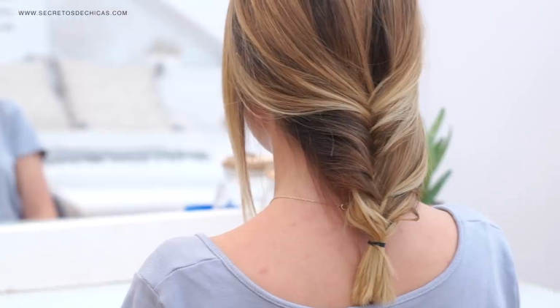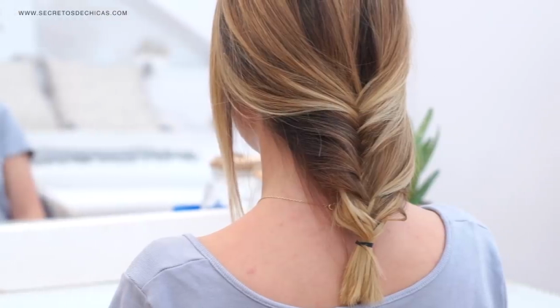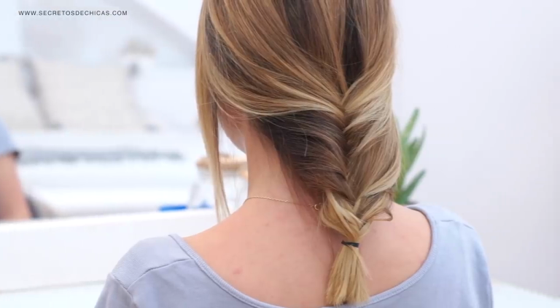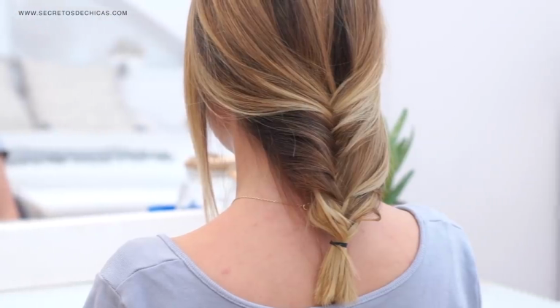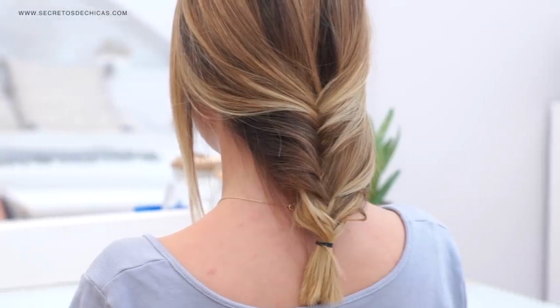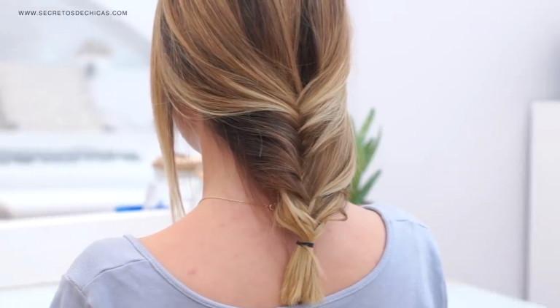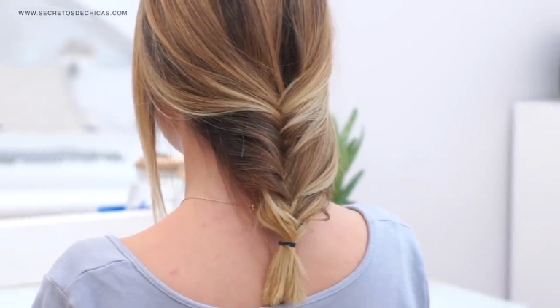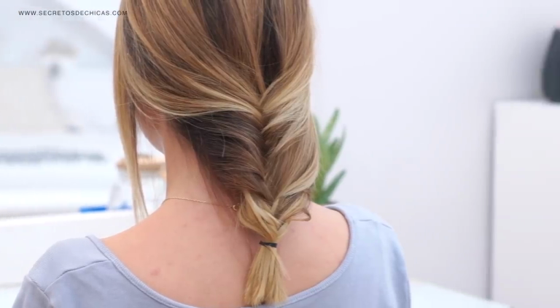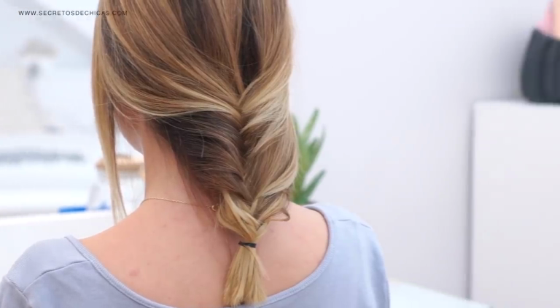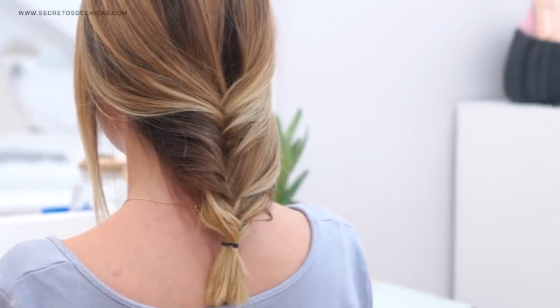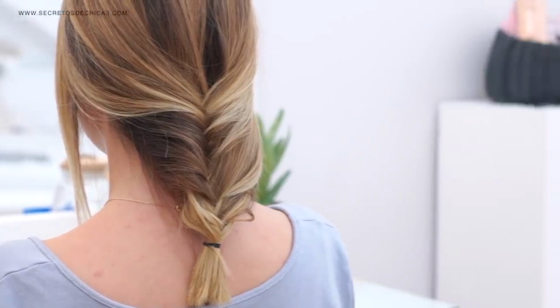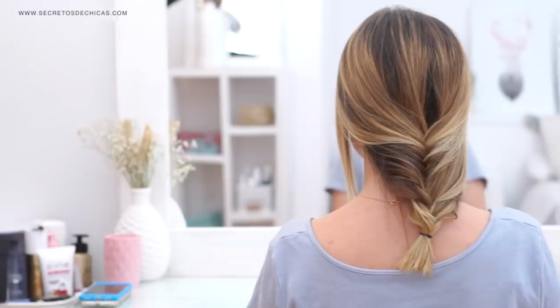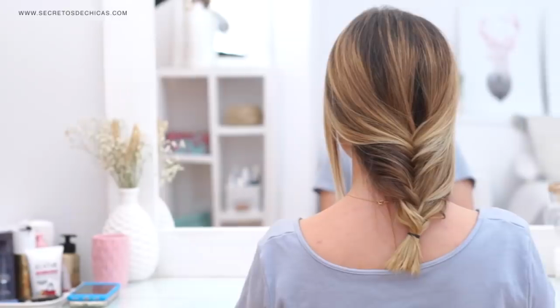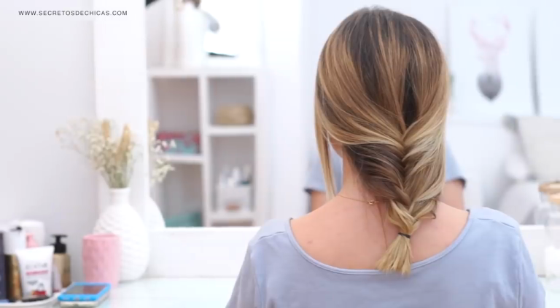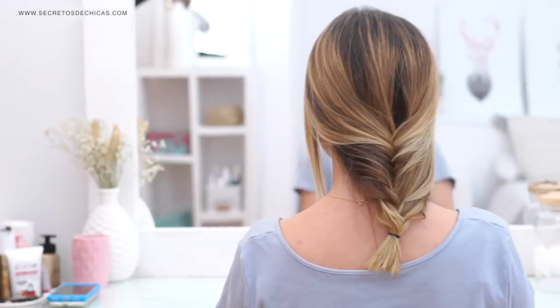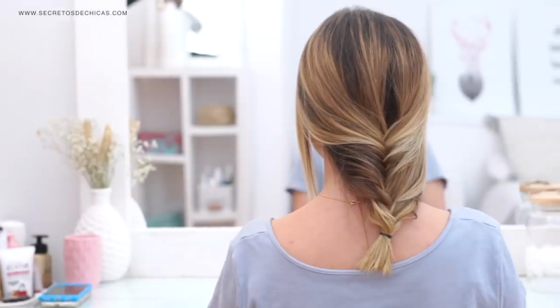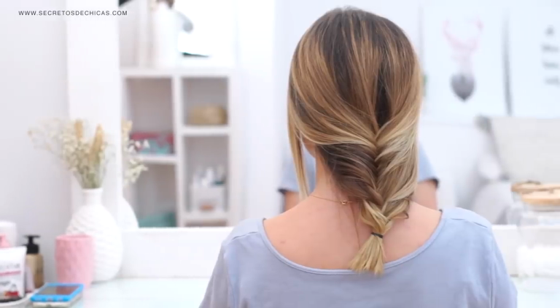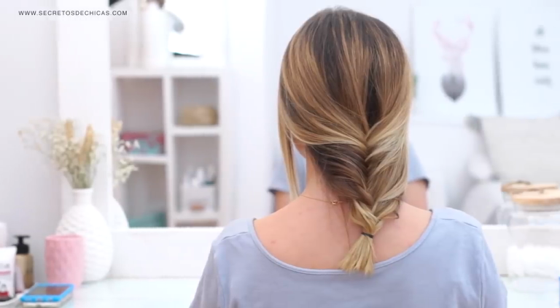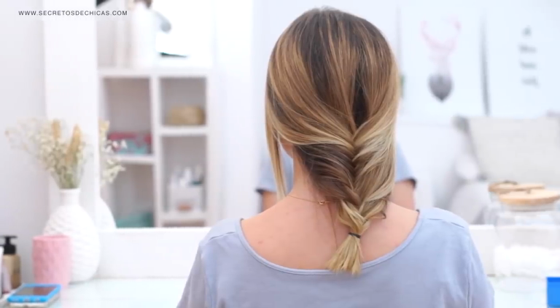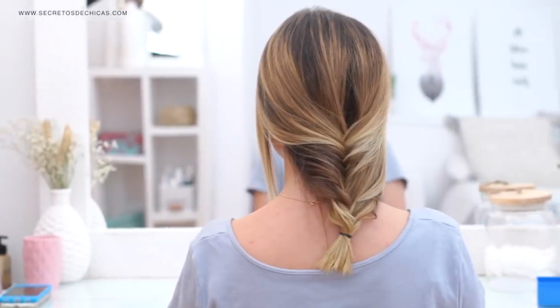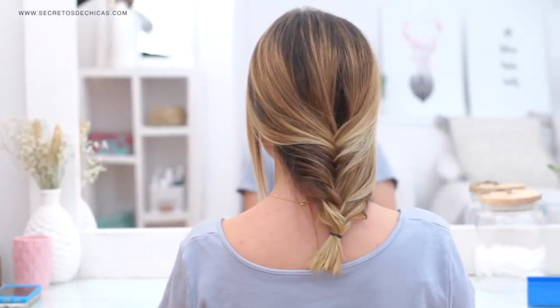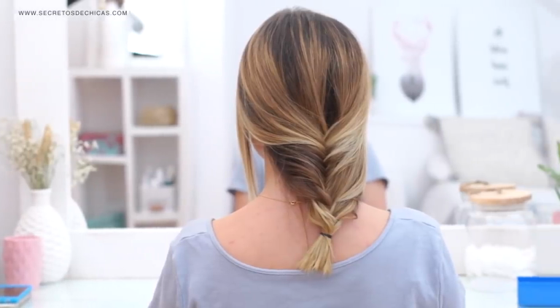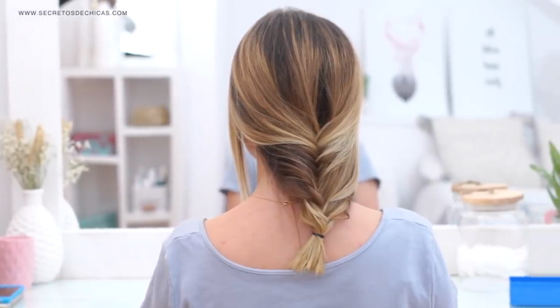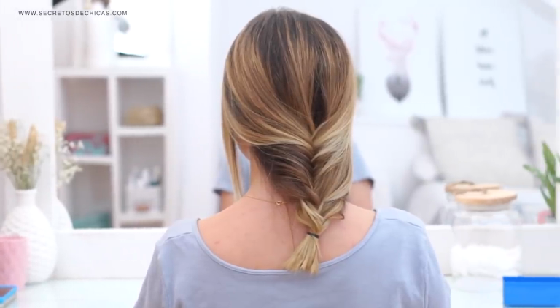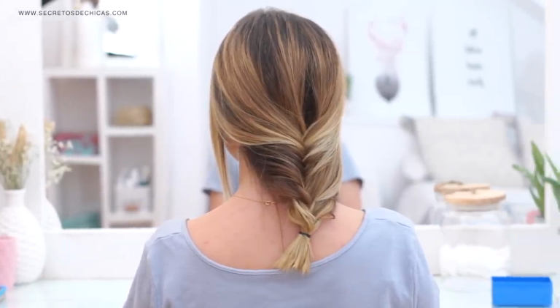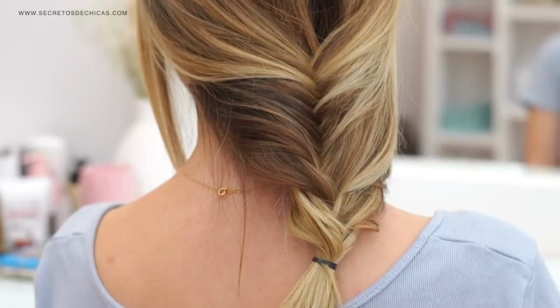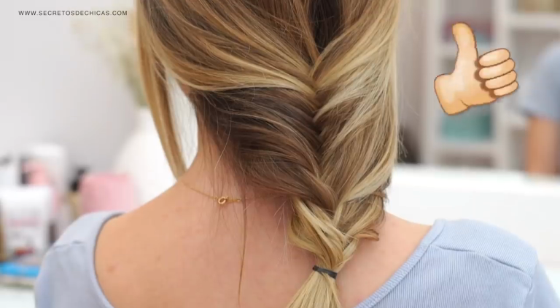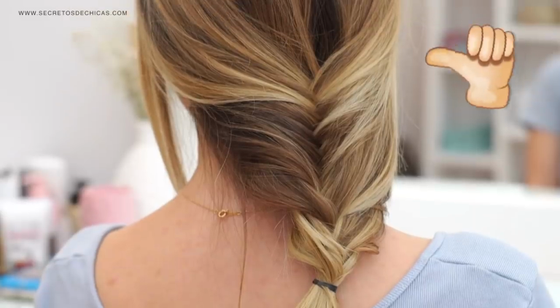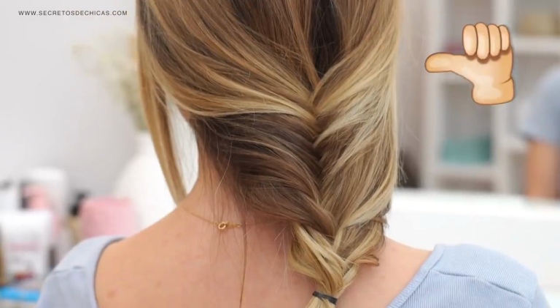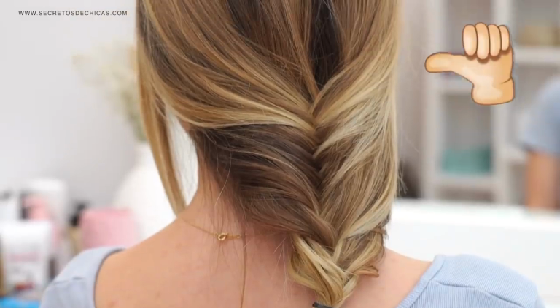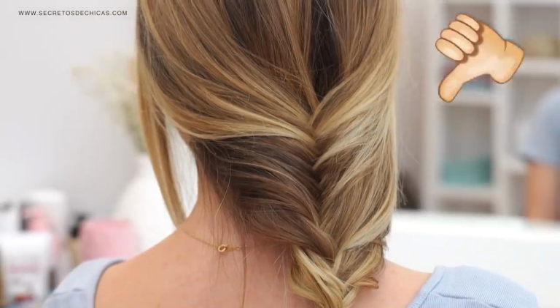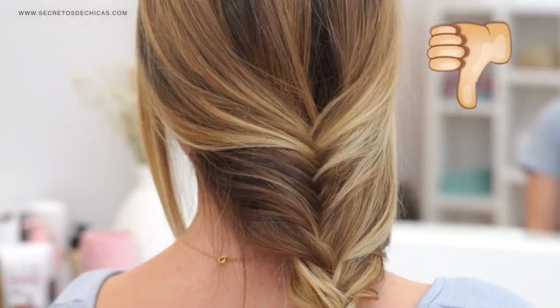Since I found it easier to fishtail braid without the hair tool than with it, I'm going to give it a thumbs down.